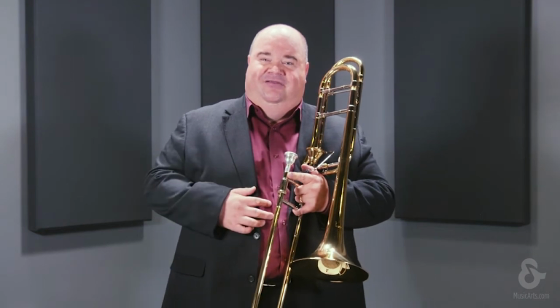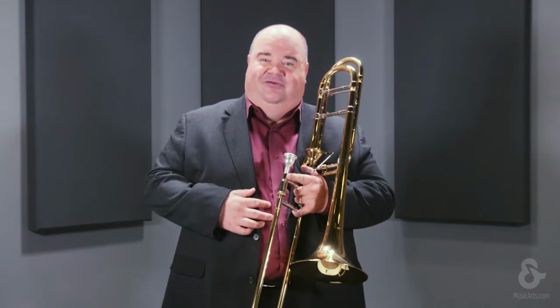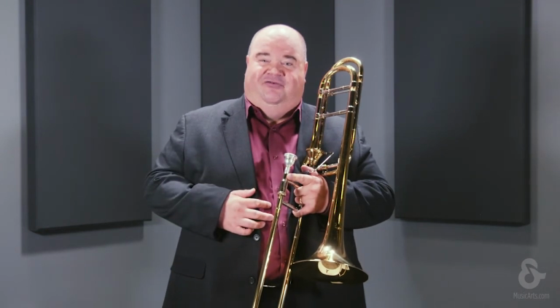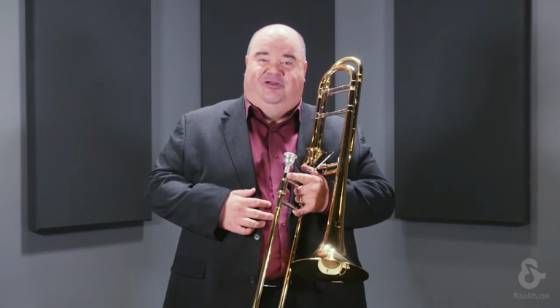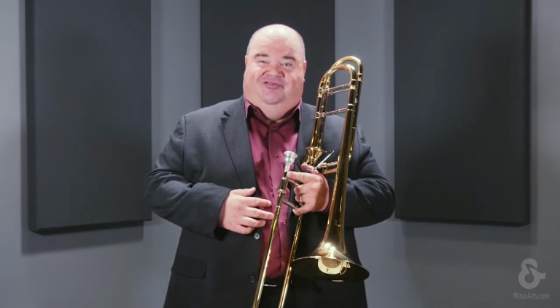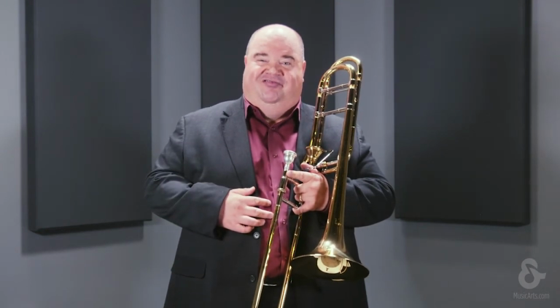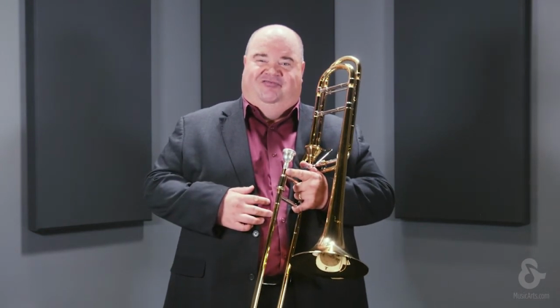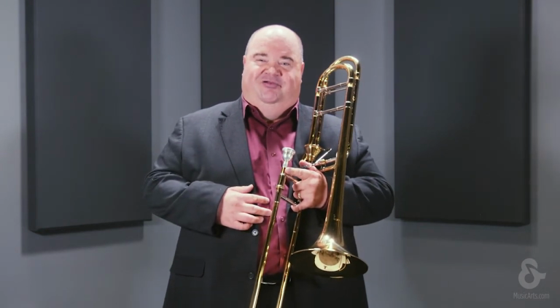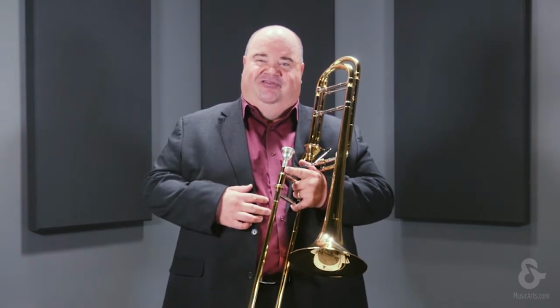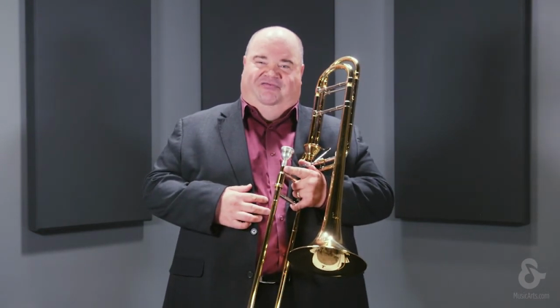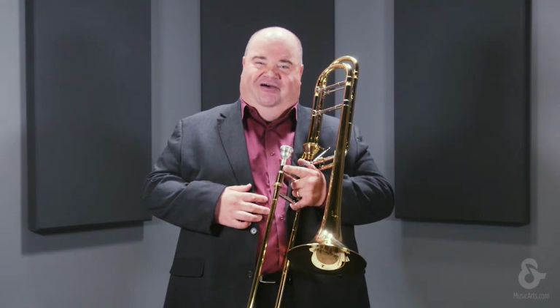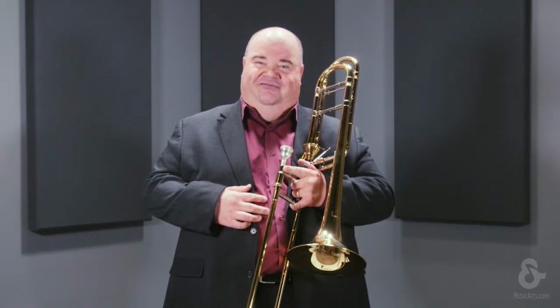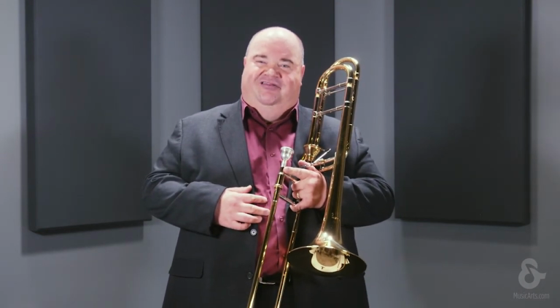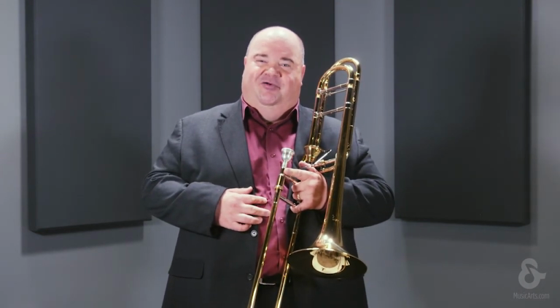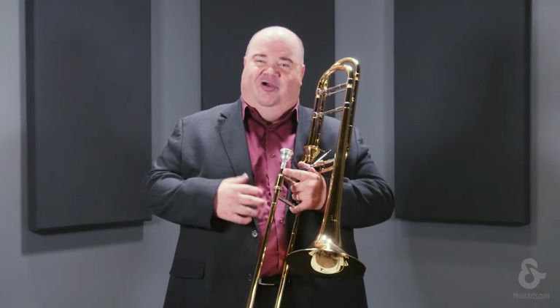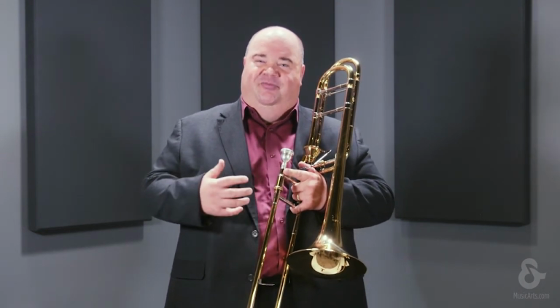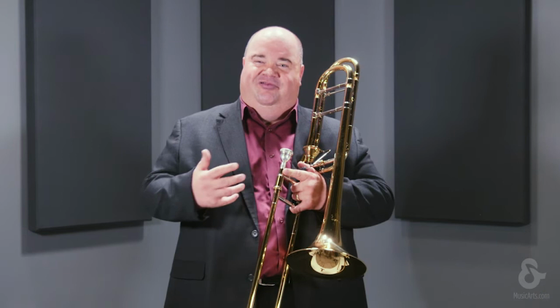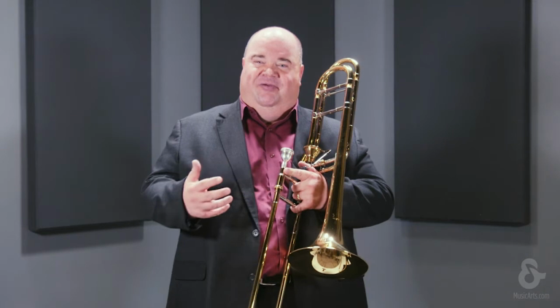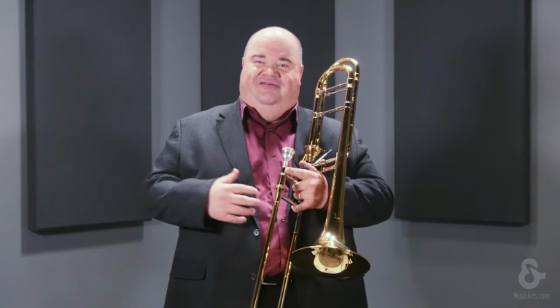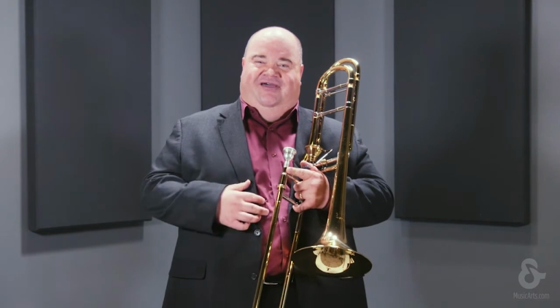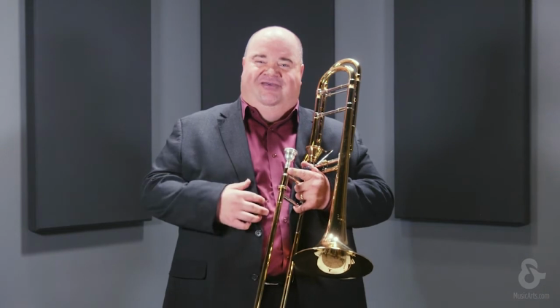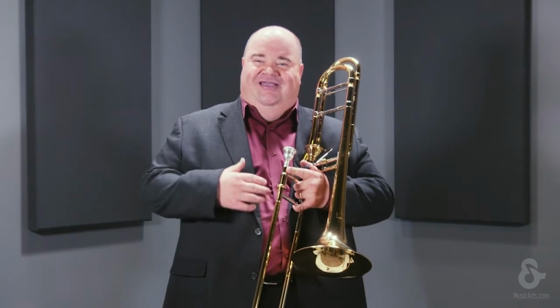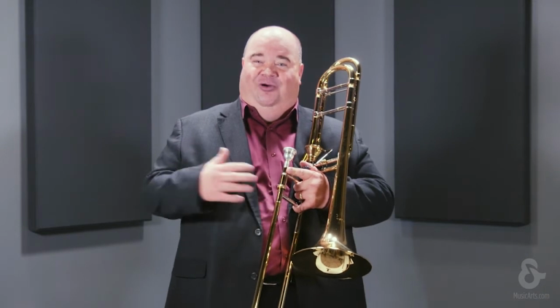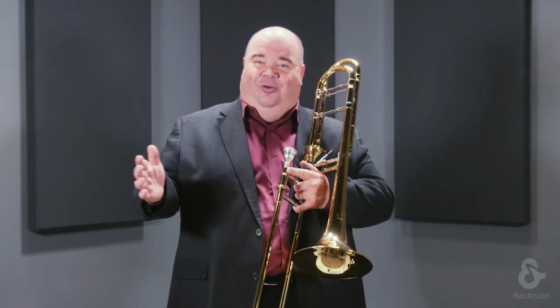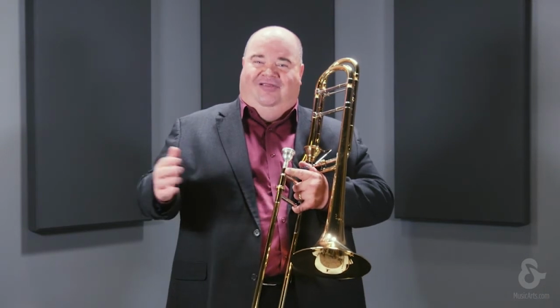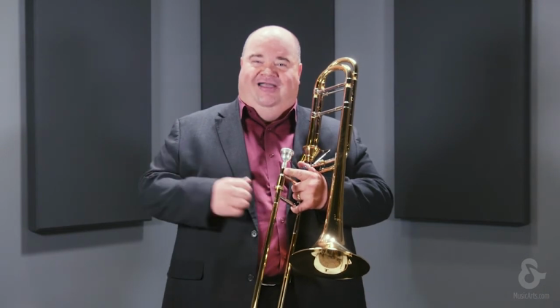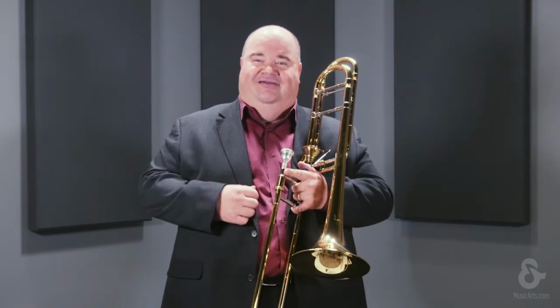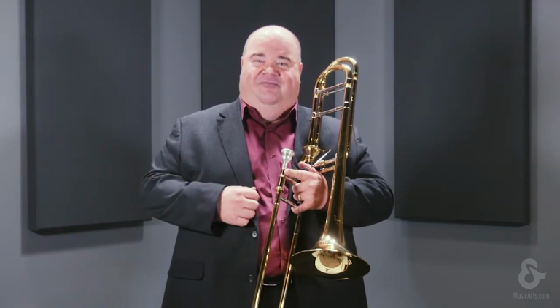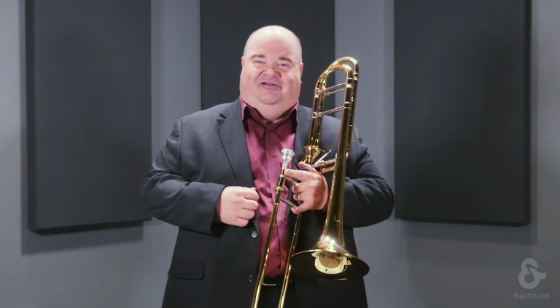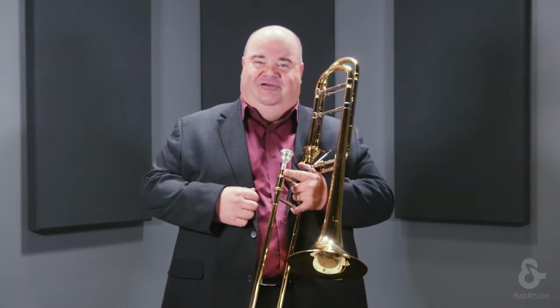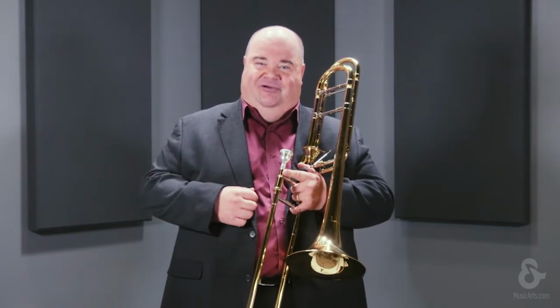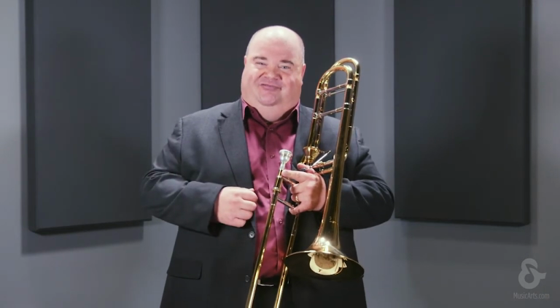There is very little resistance when using this valve. It is the most open responding valve in the whole line of Bach trombones.